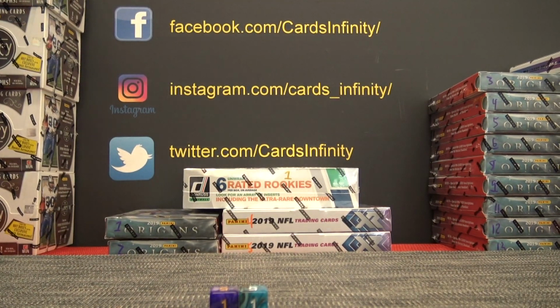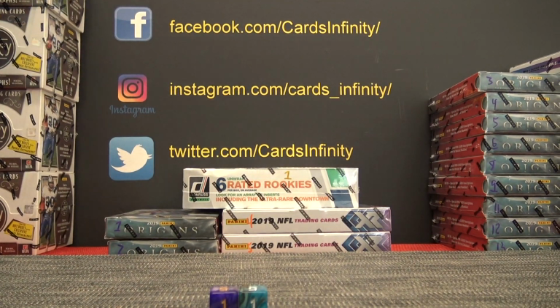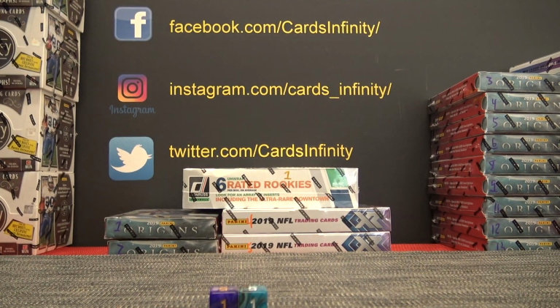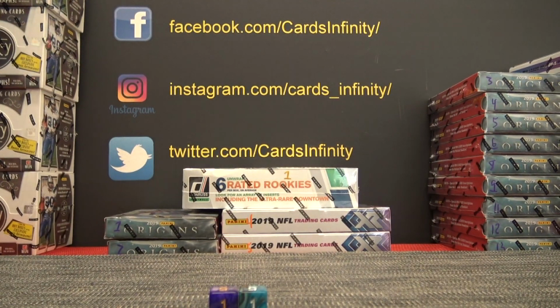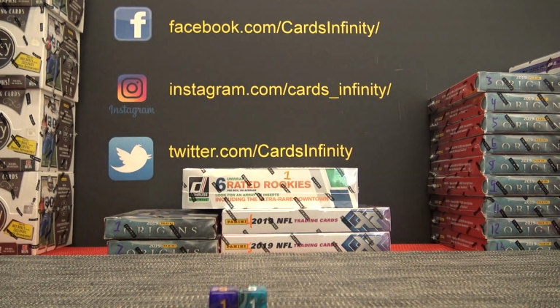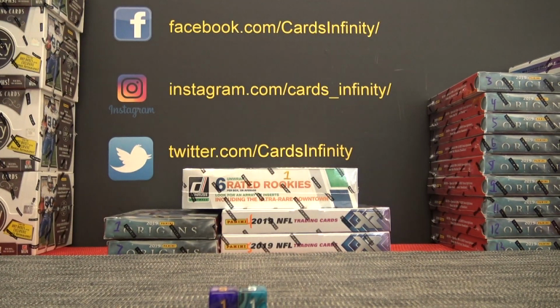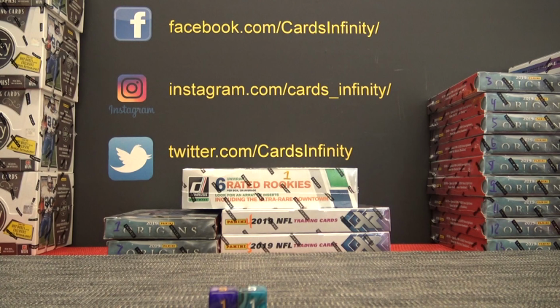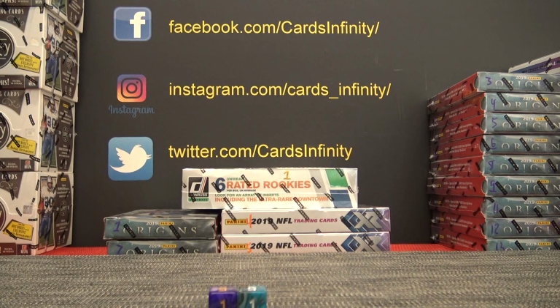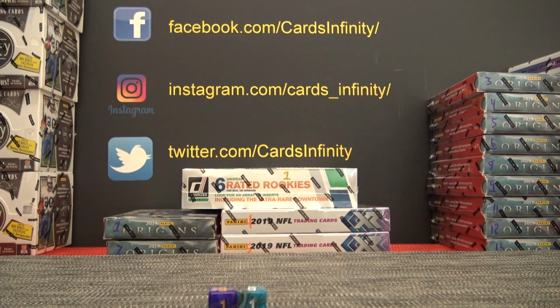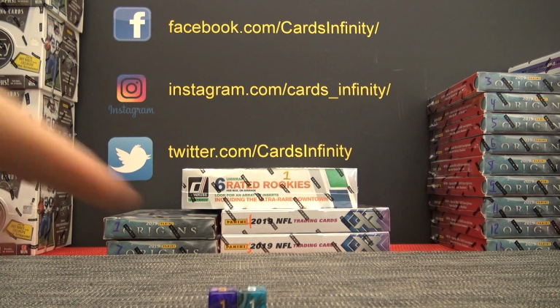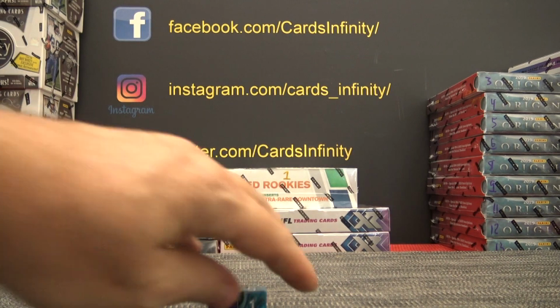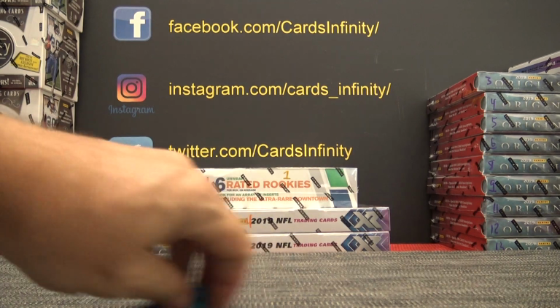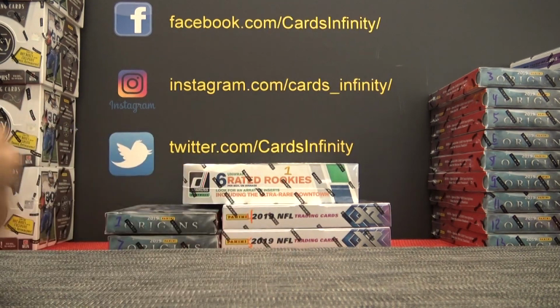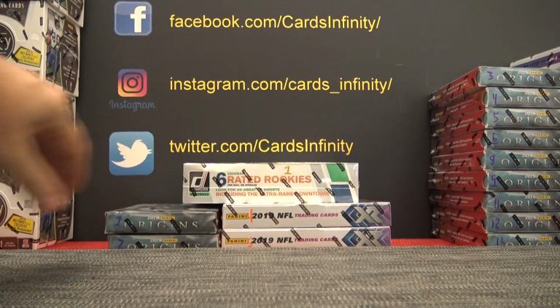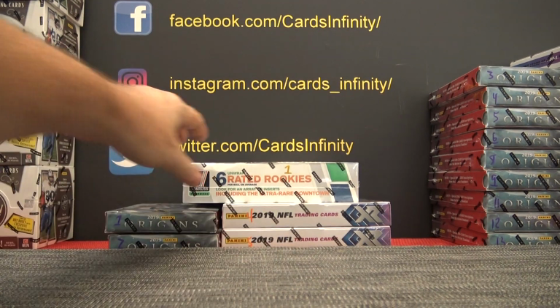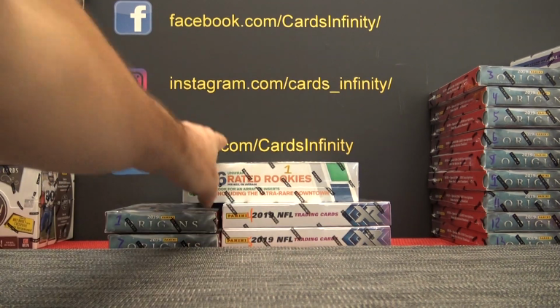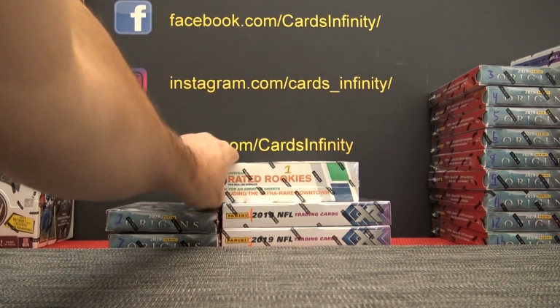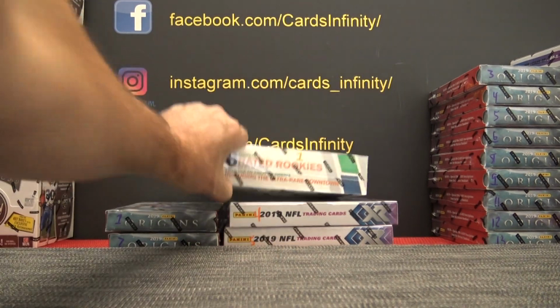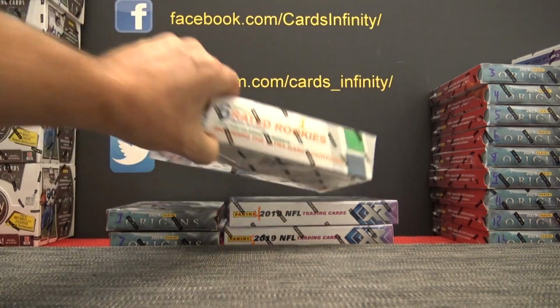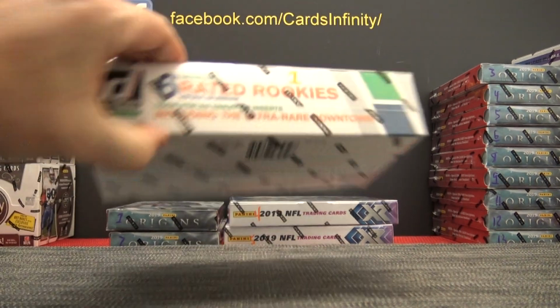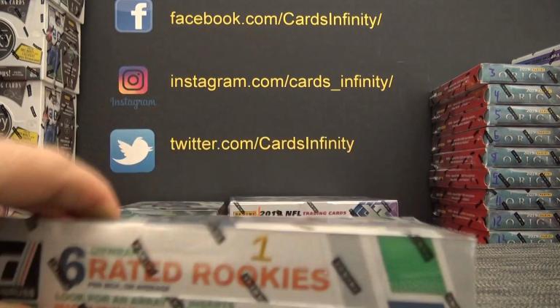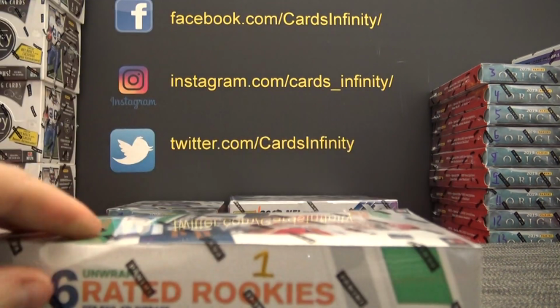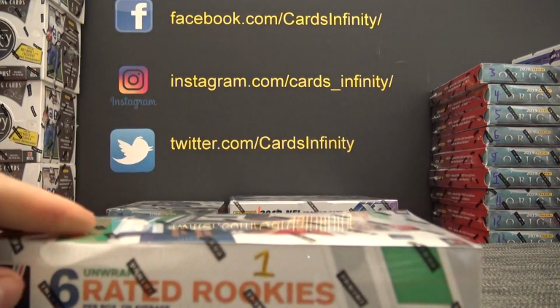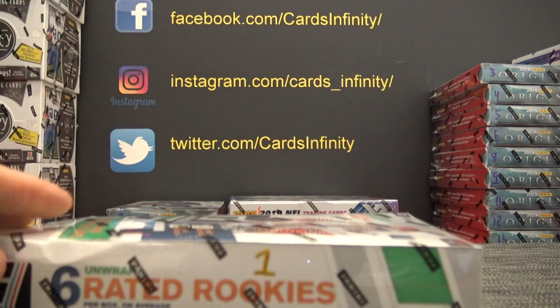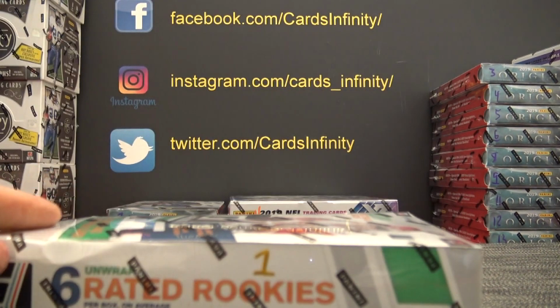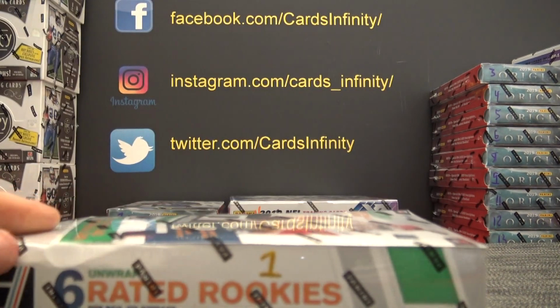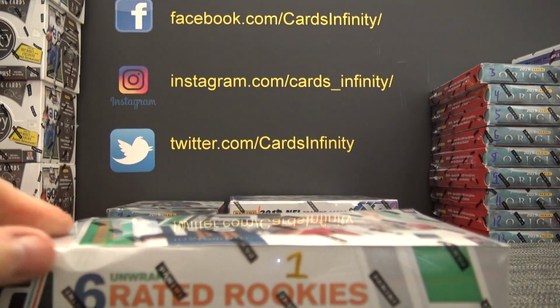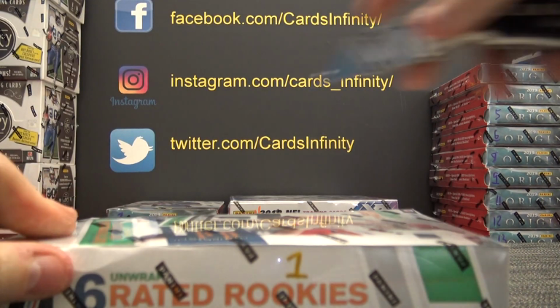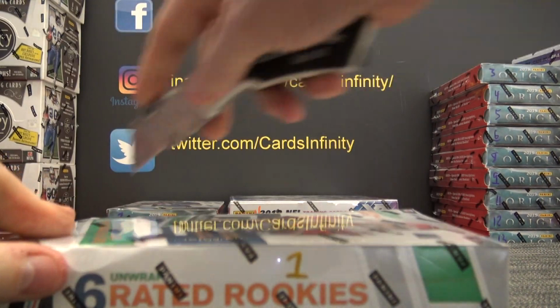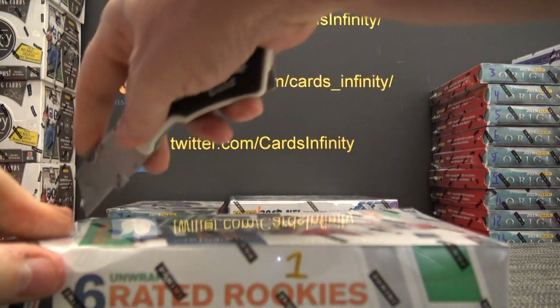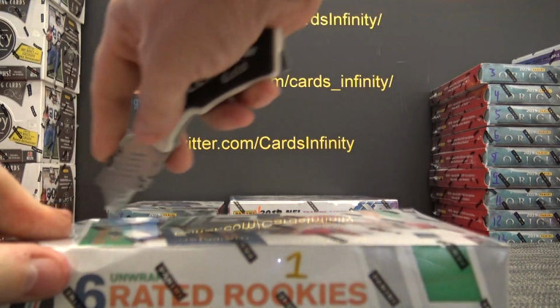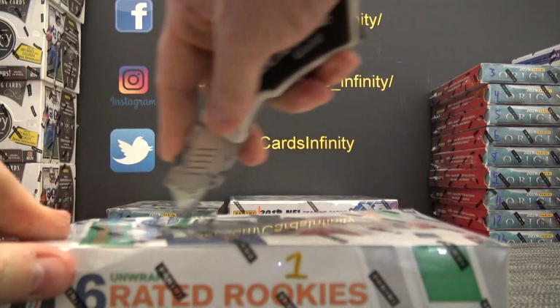Let's see what we get in this whole break. Box number one — 2019.